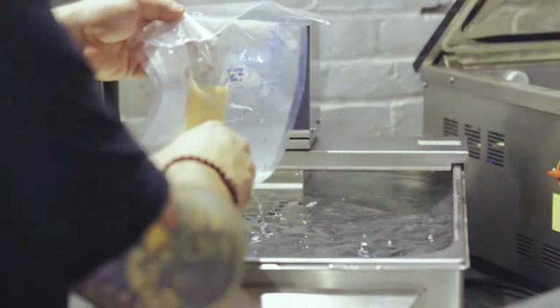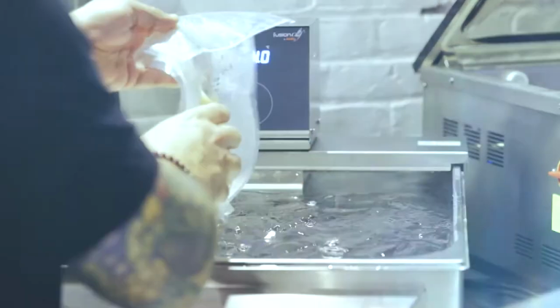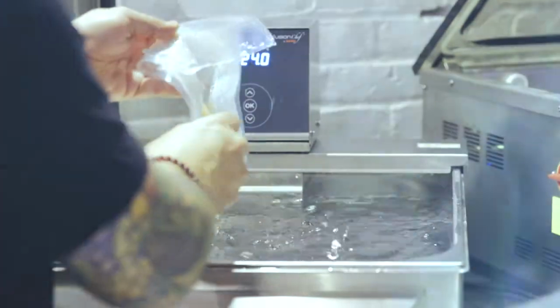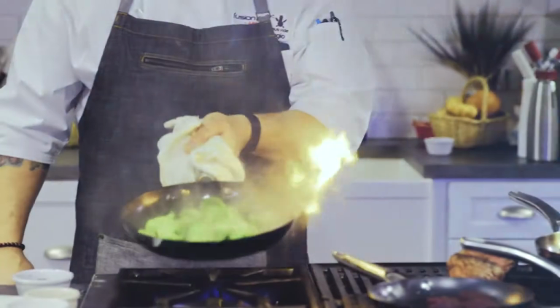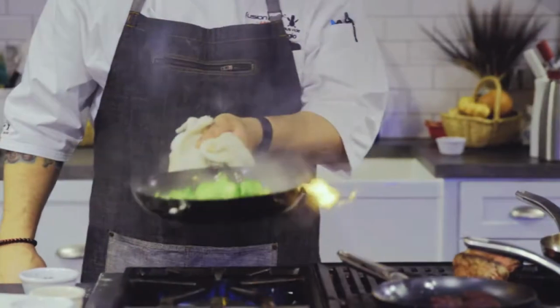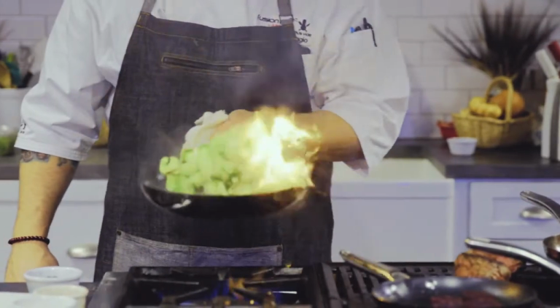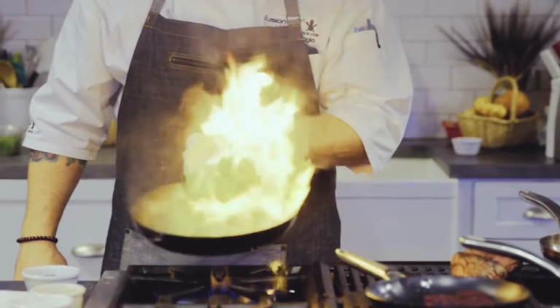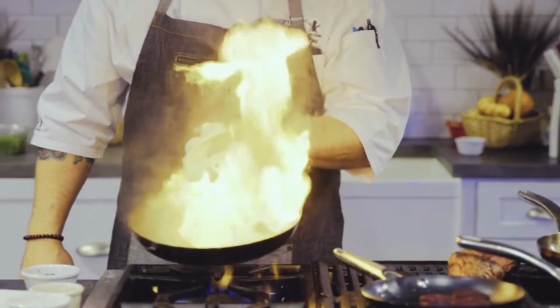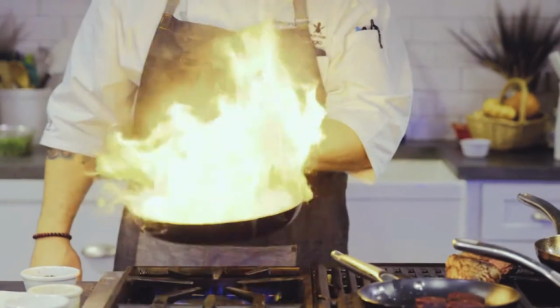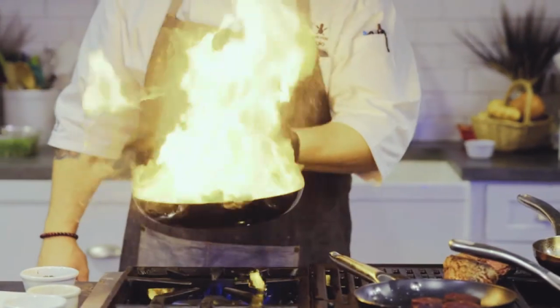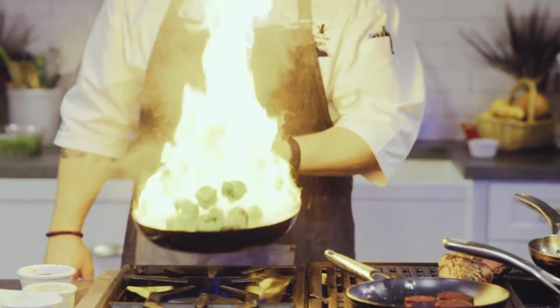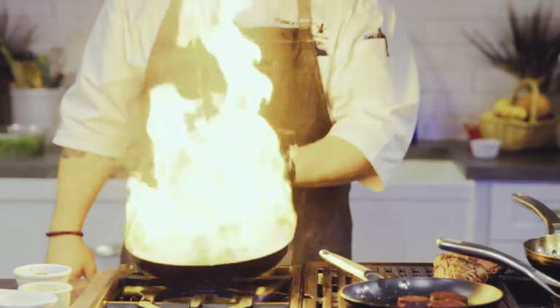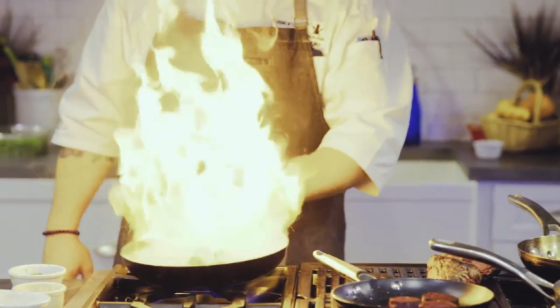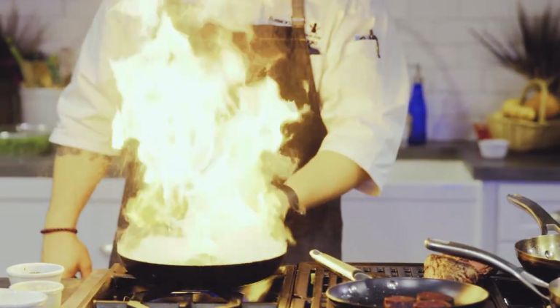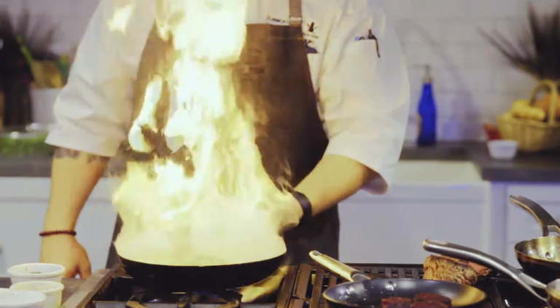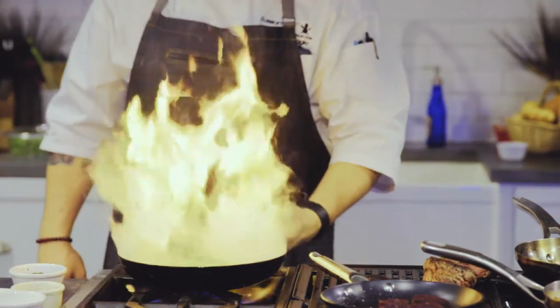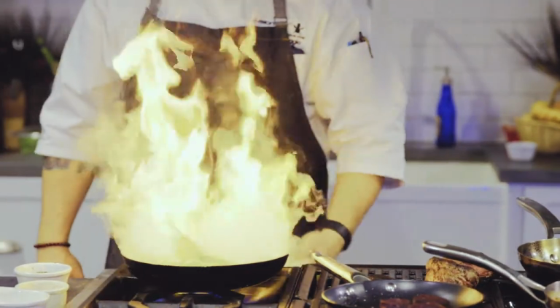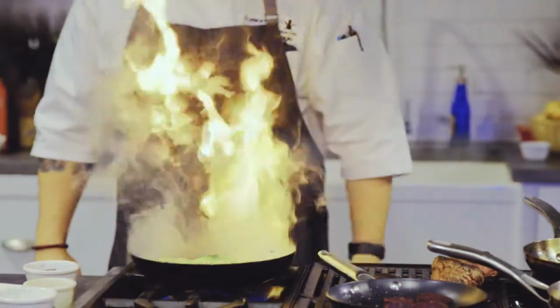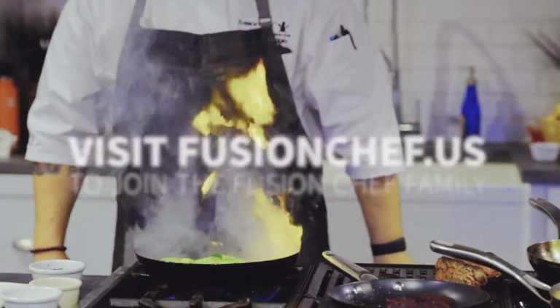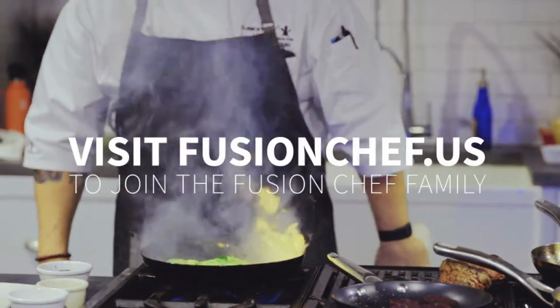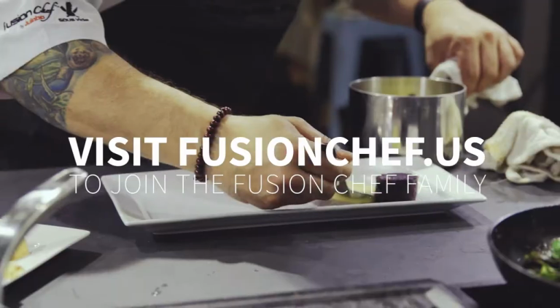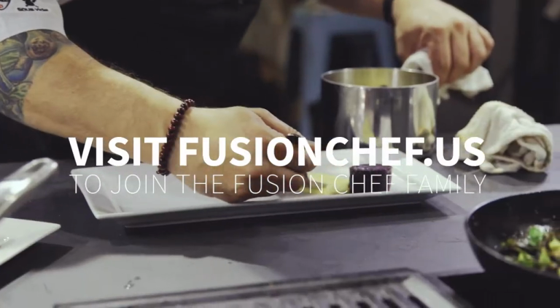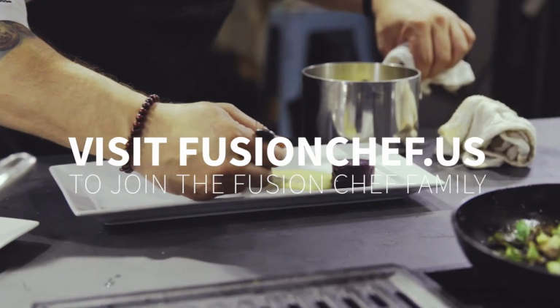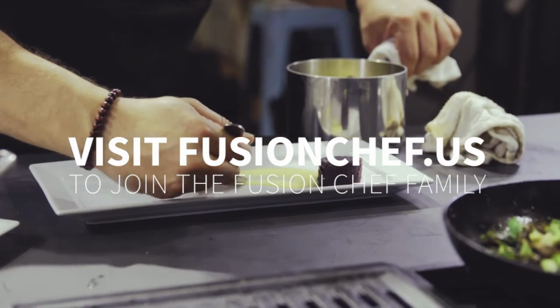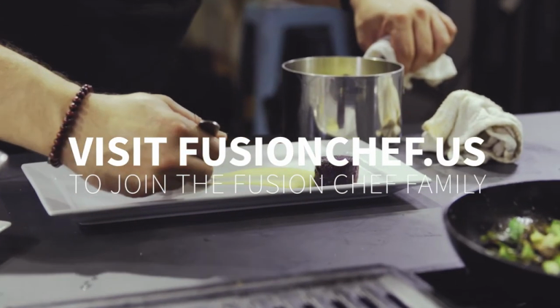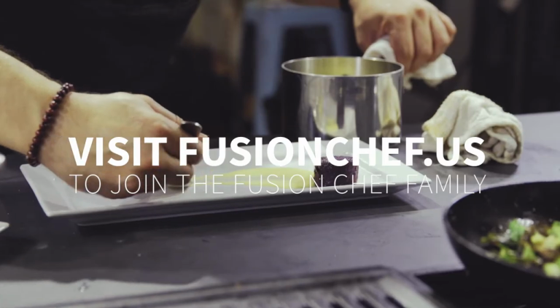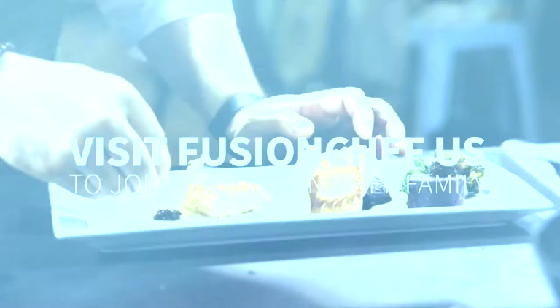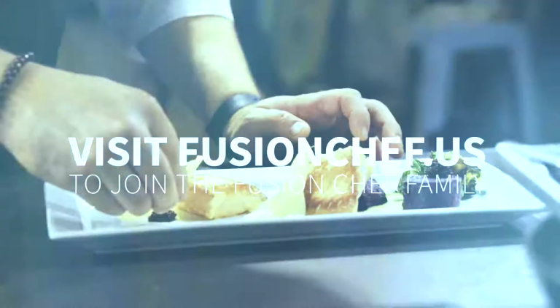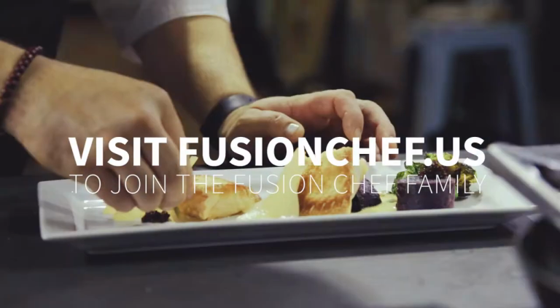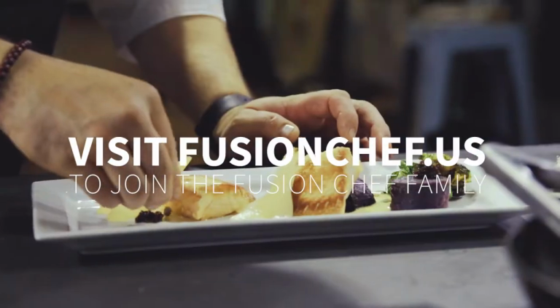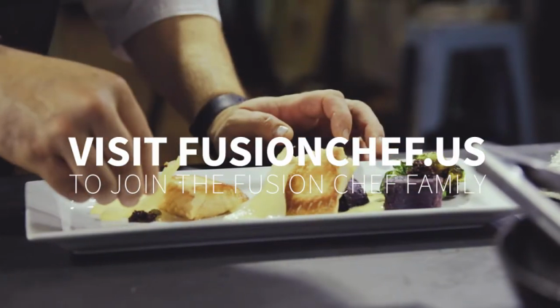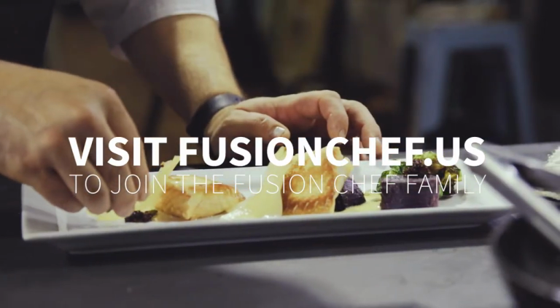Join the Fusion Chef family. Visit our website to learn more, see our products, and buy yours now.